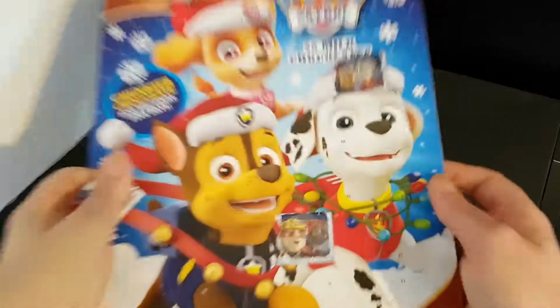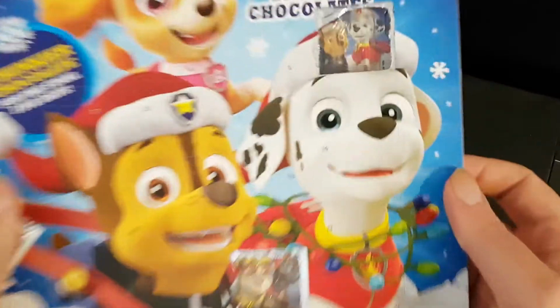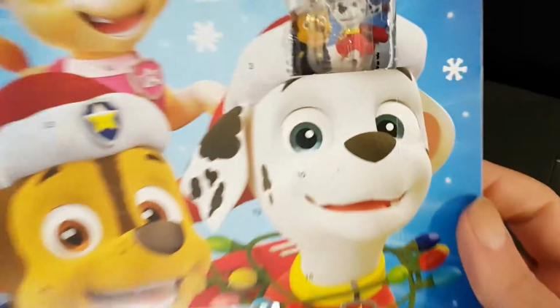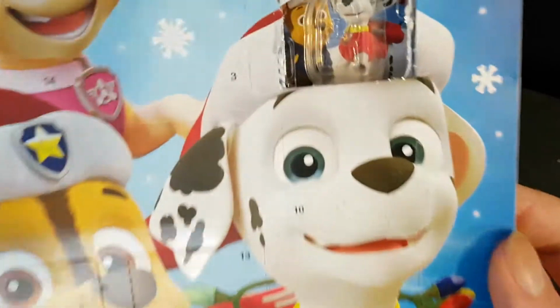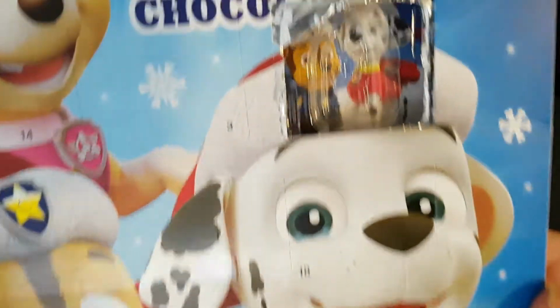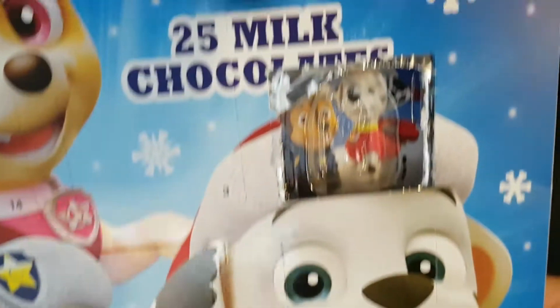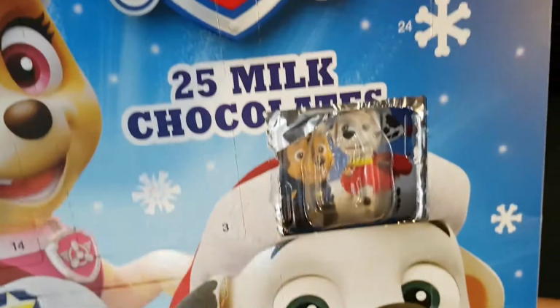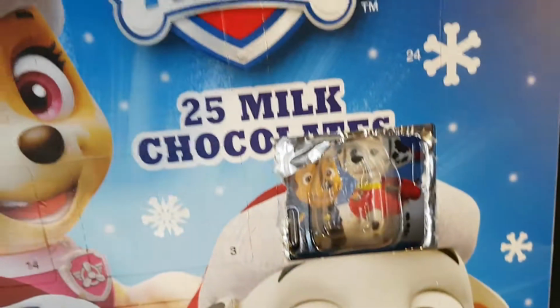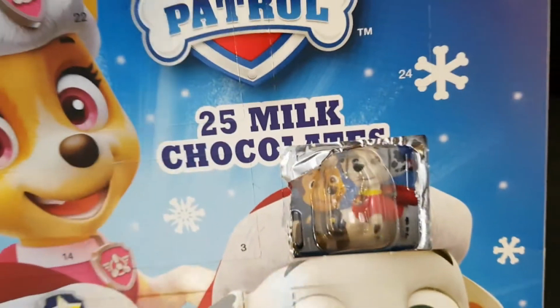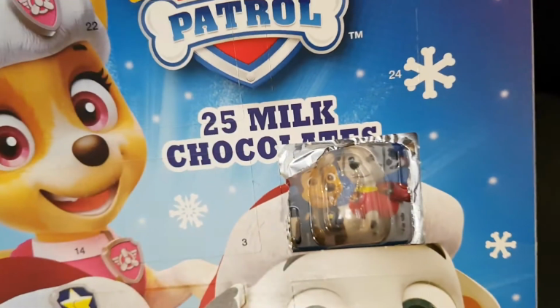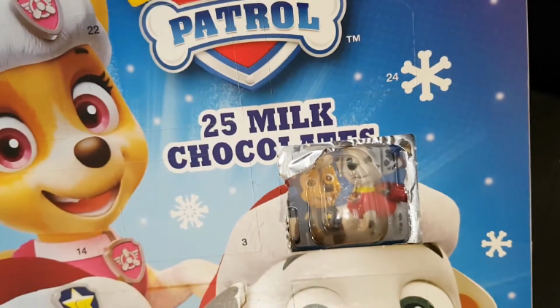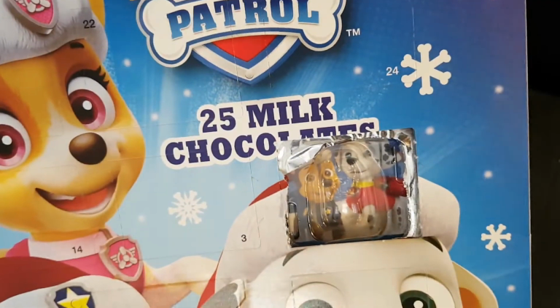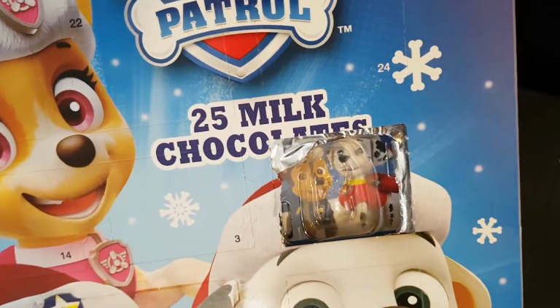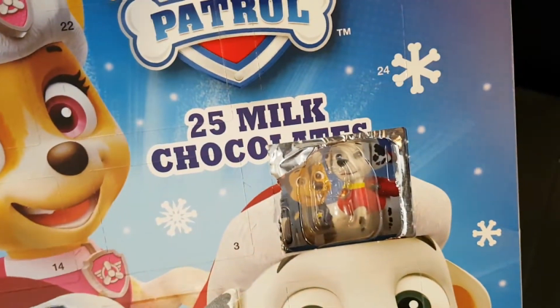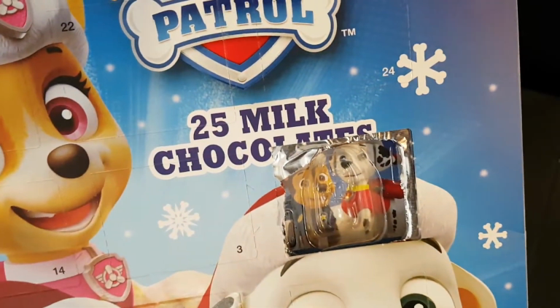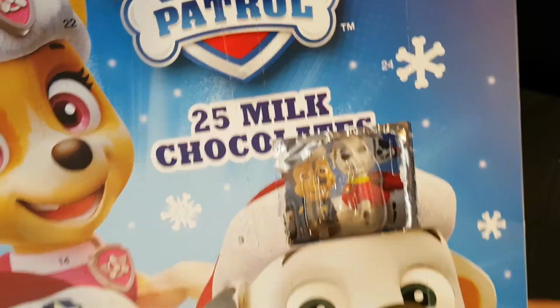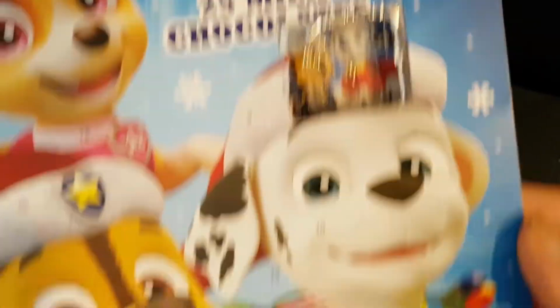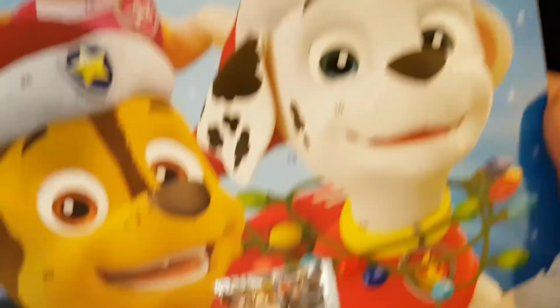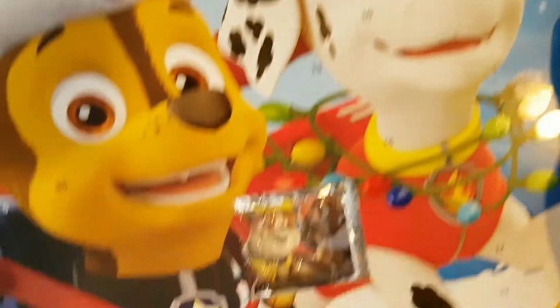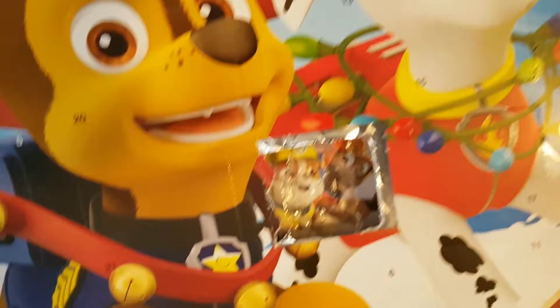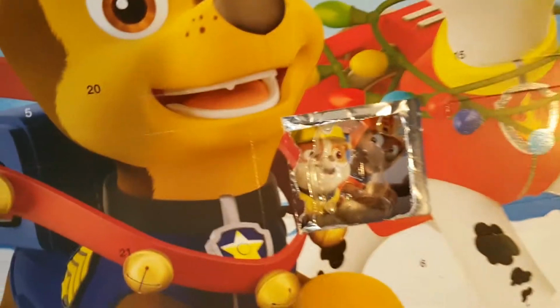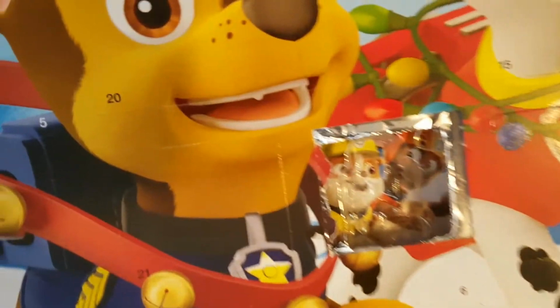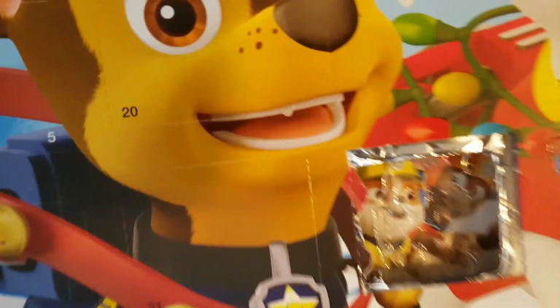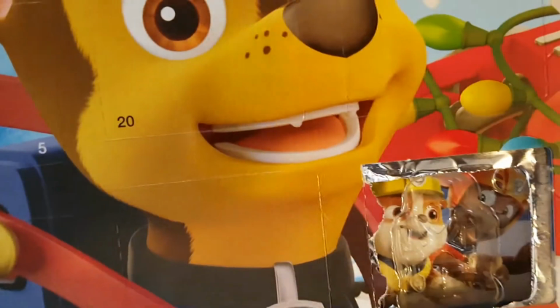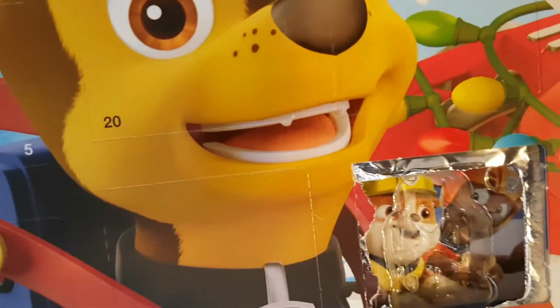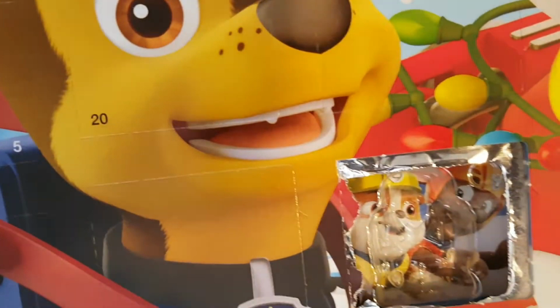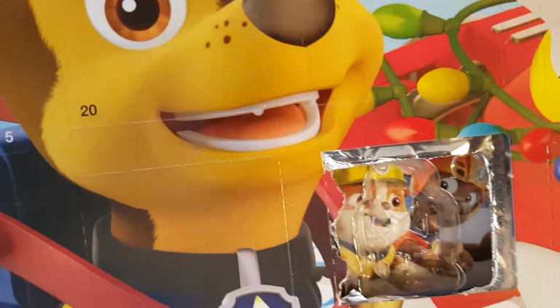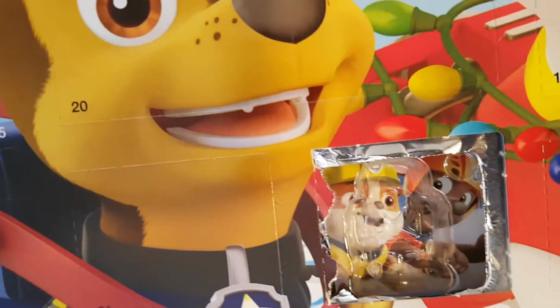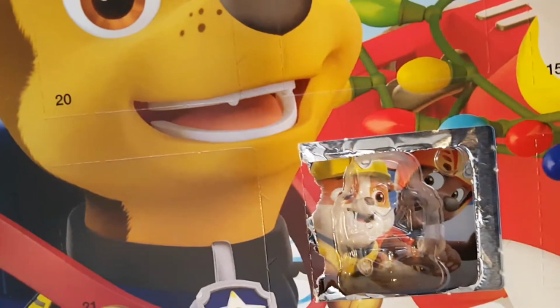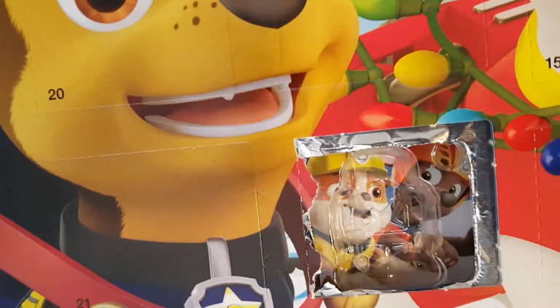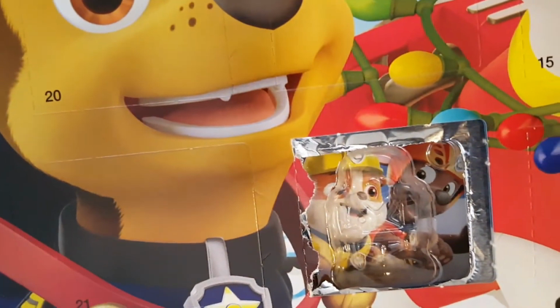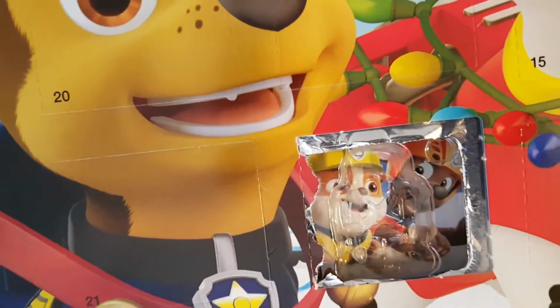Oh, picture behind — I forgot about that little picture behind there. And I think I missed there was a picture behind on day one as well.